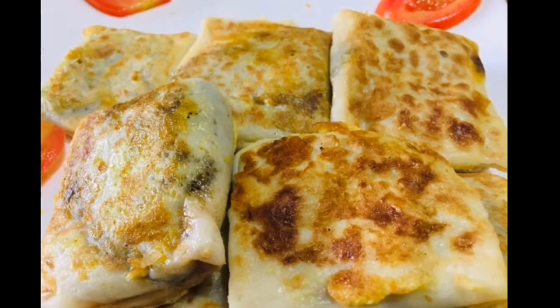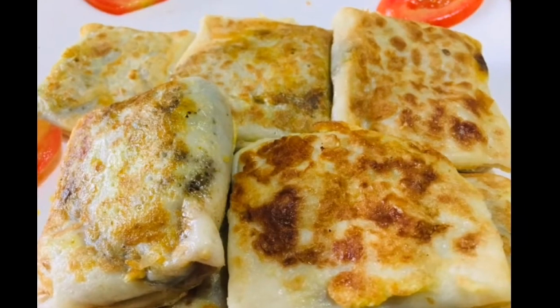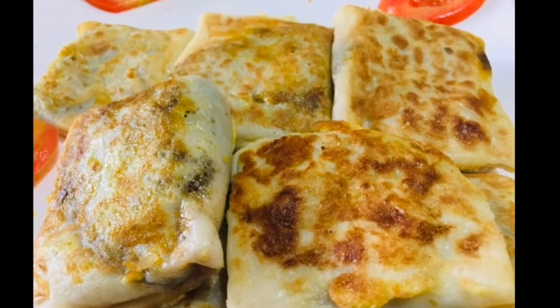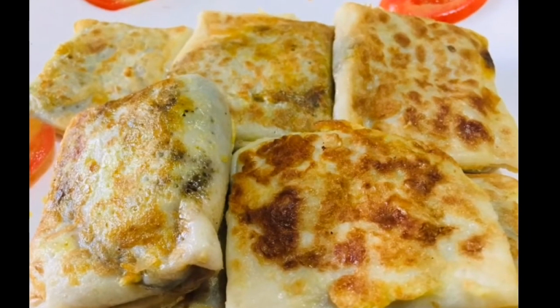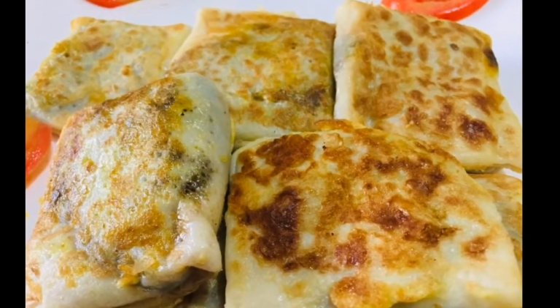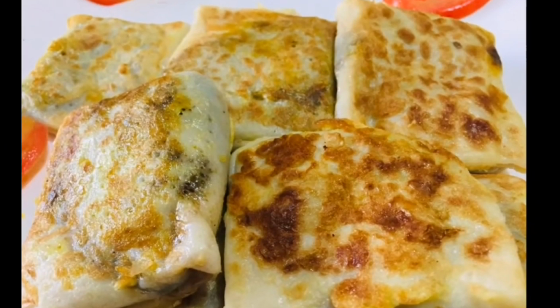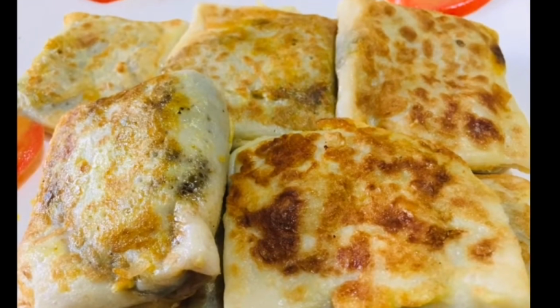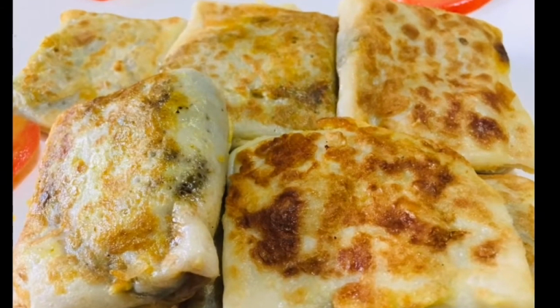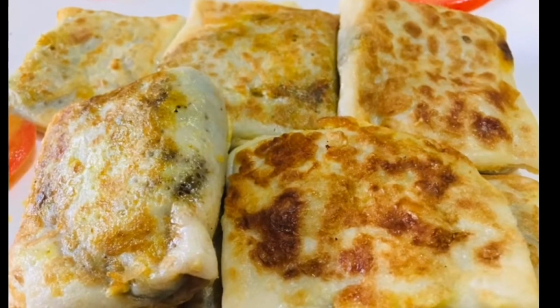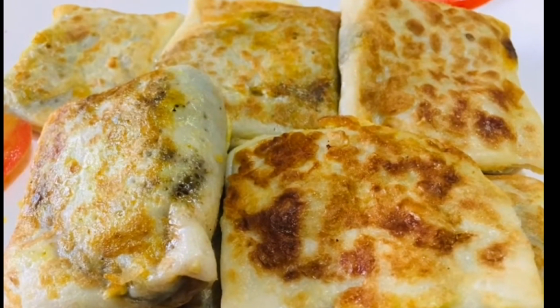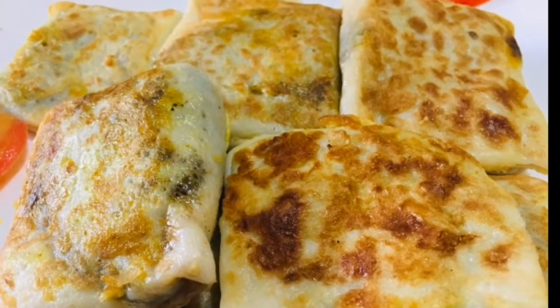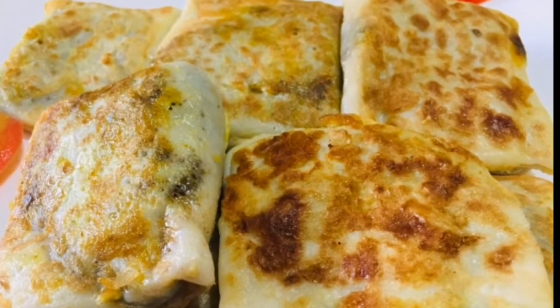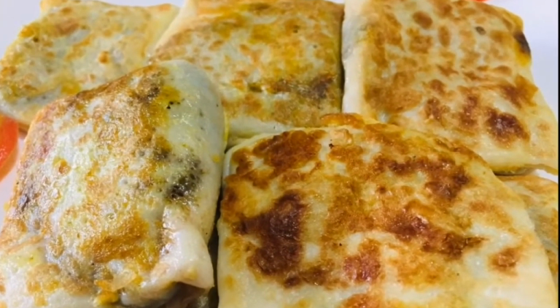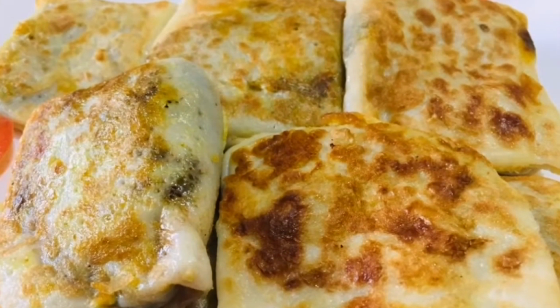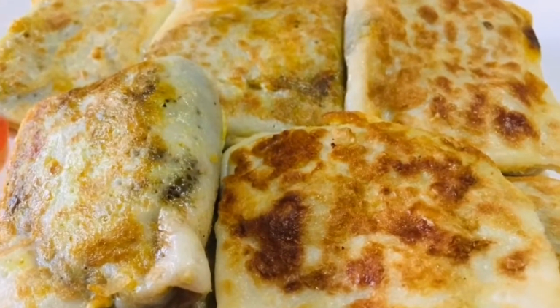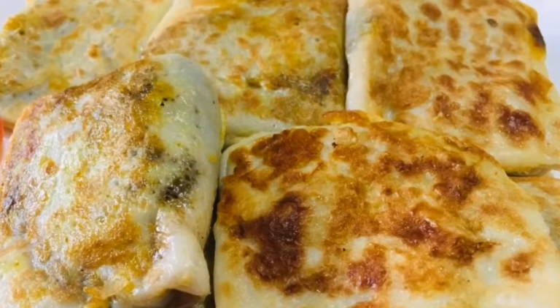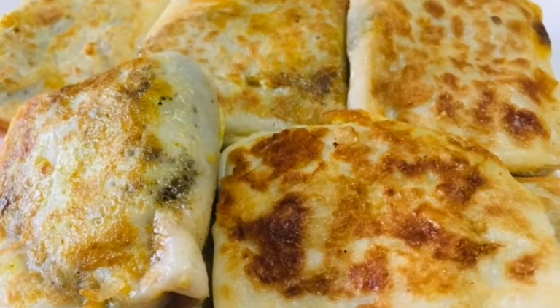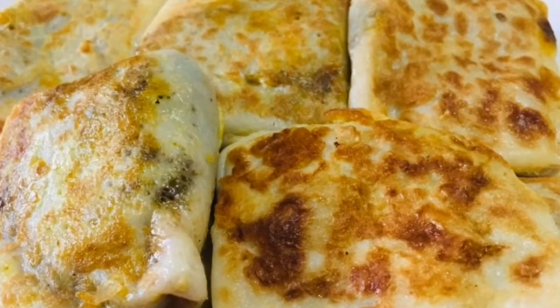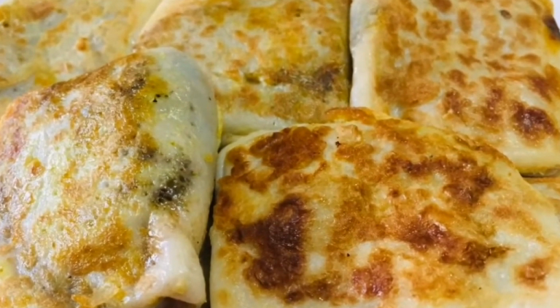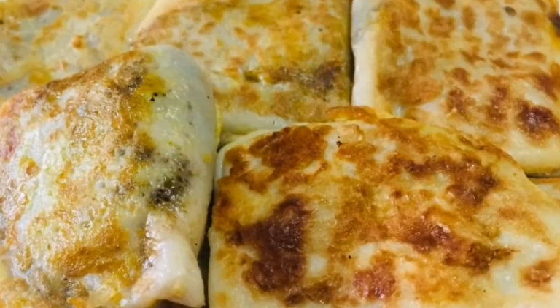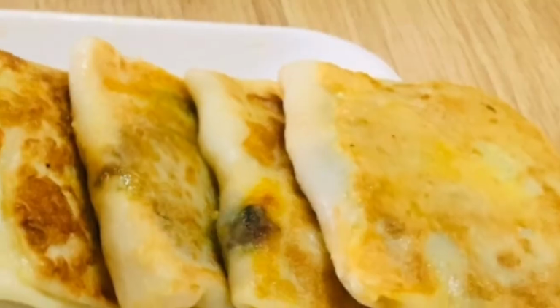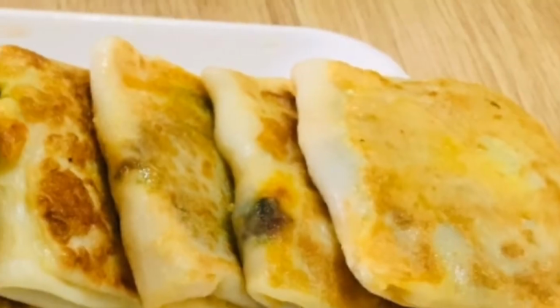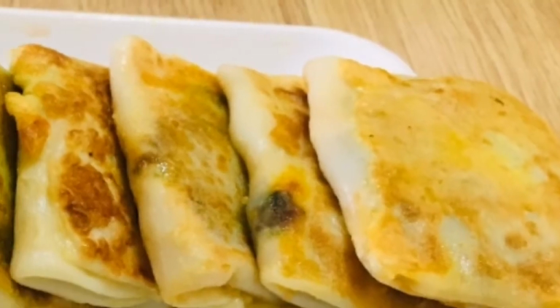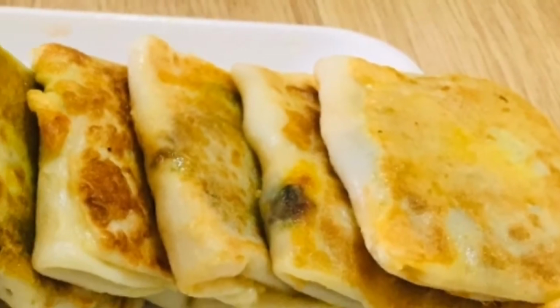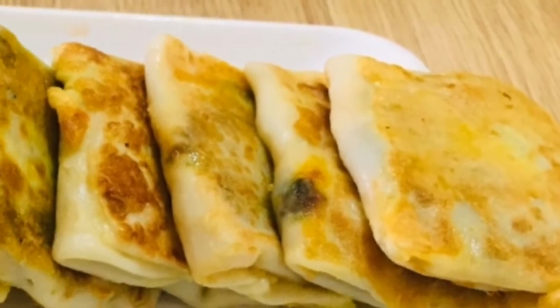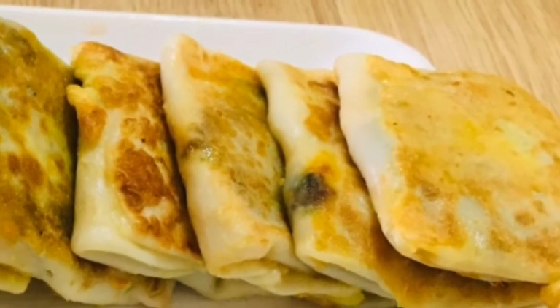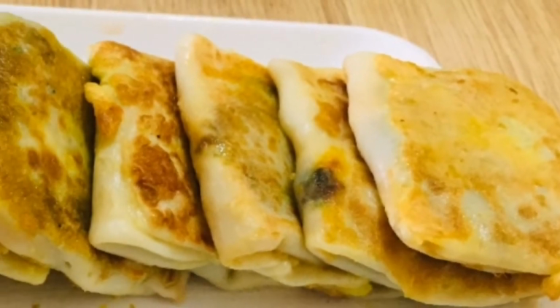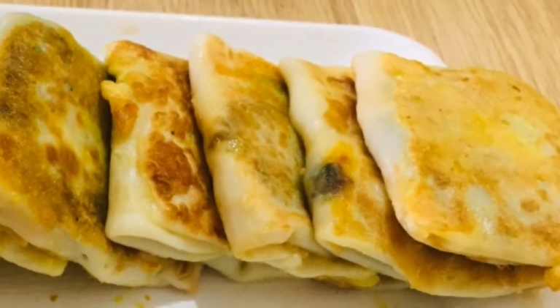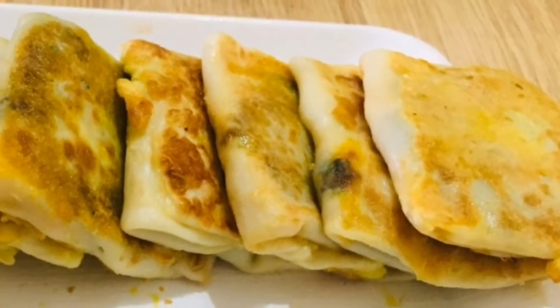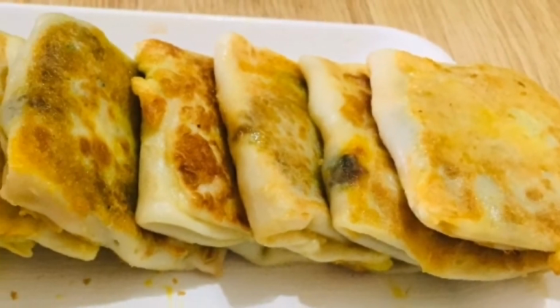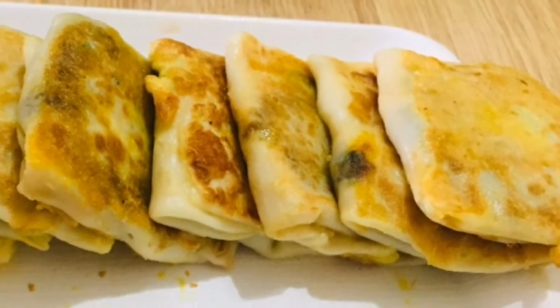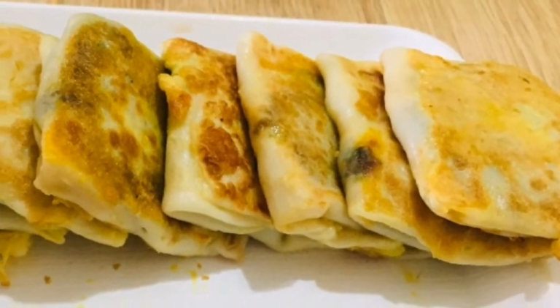Hi friends, Assalamualaikum. Welcome back to Simpli Kitchen. I am ready for a snack.